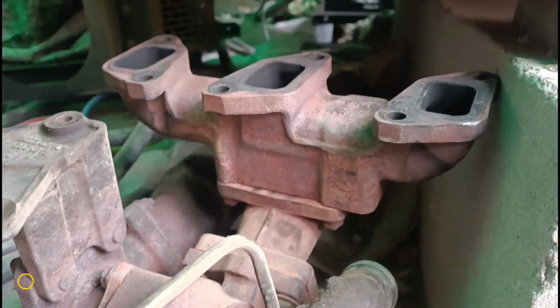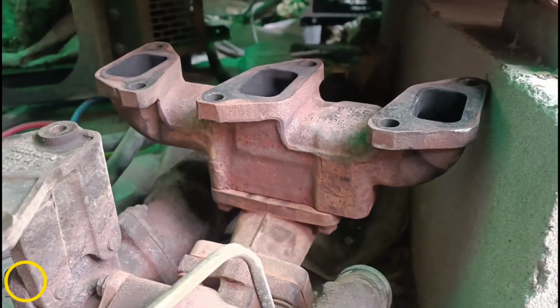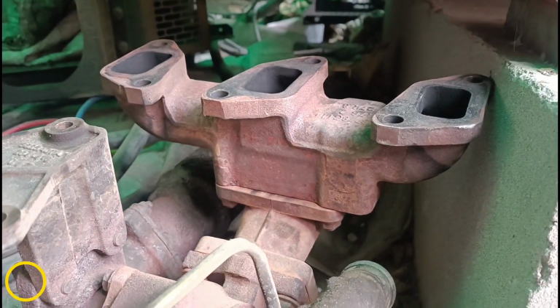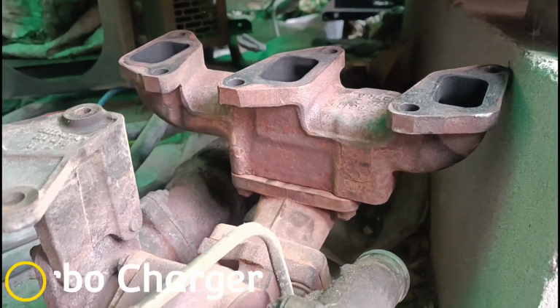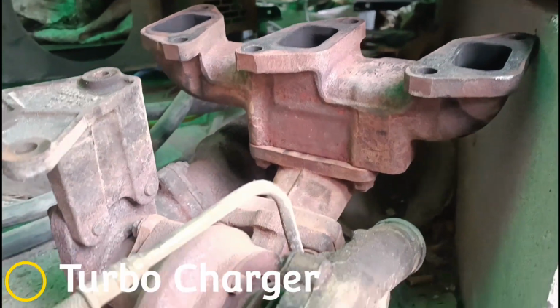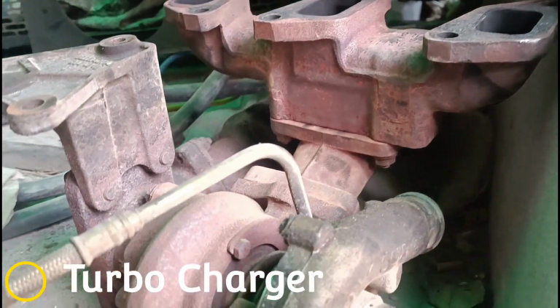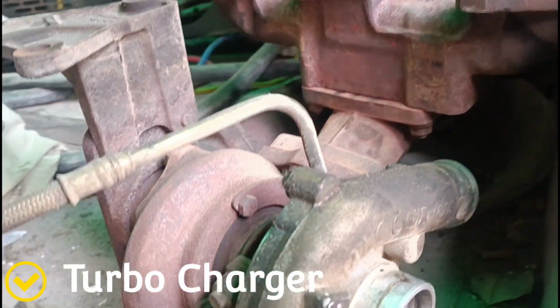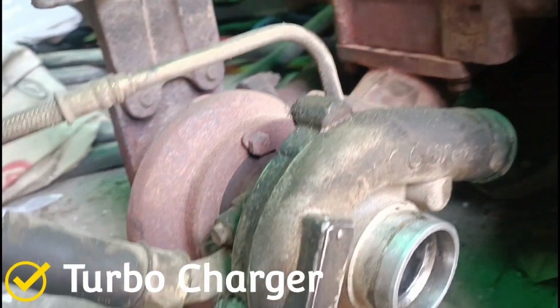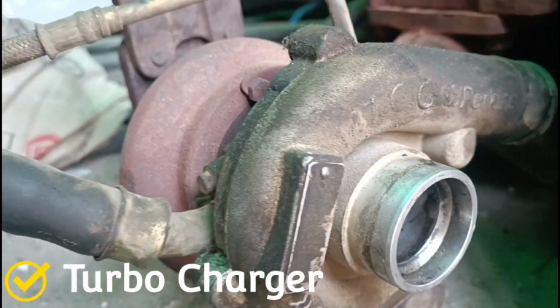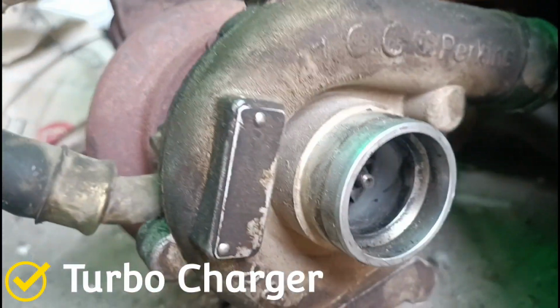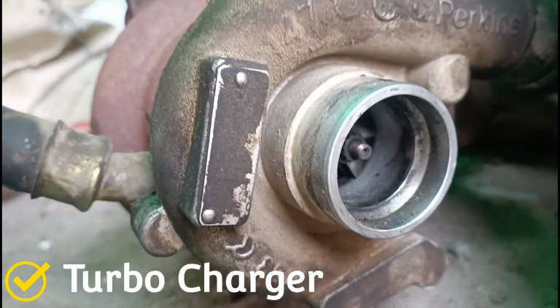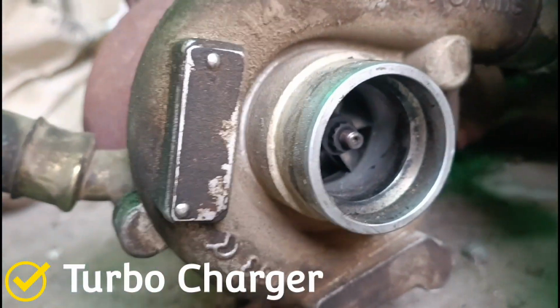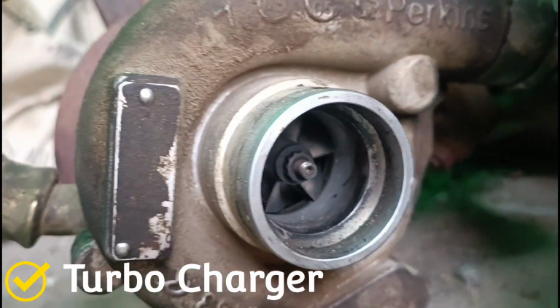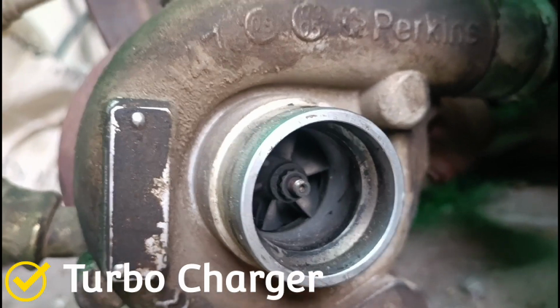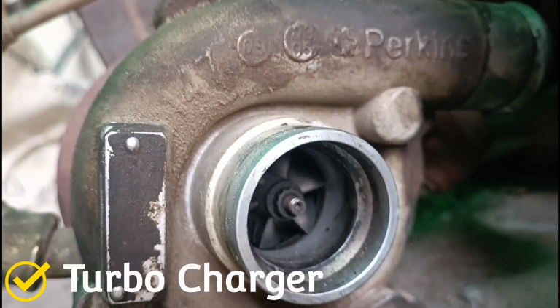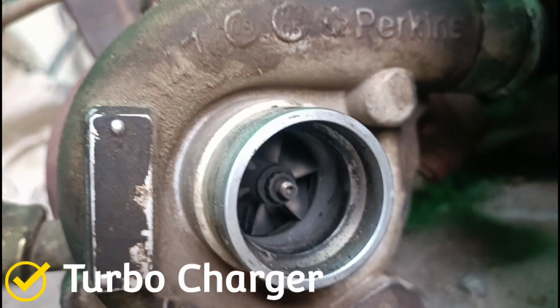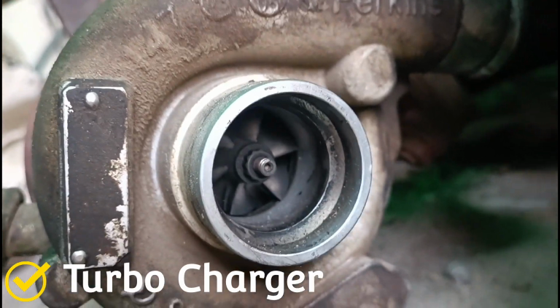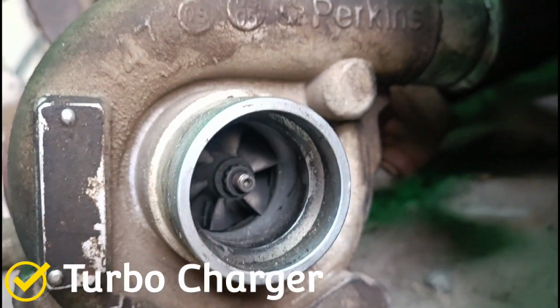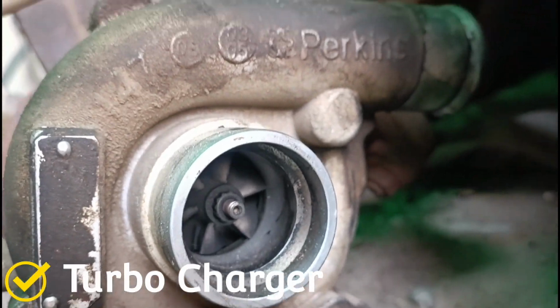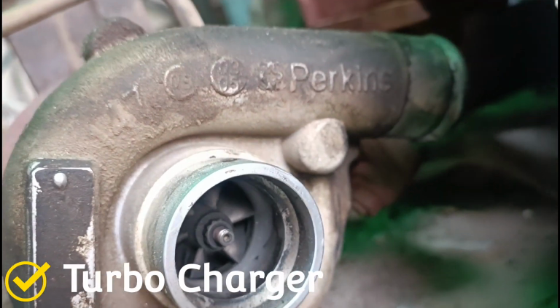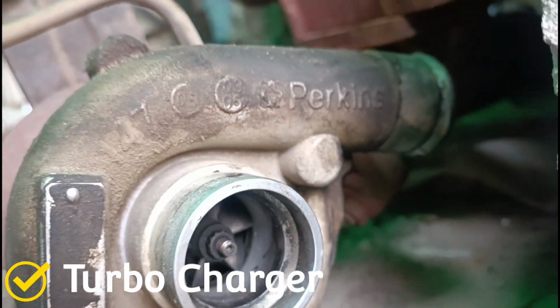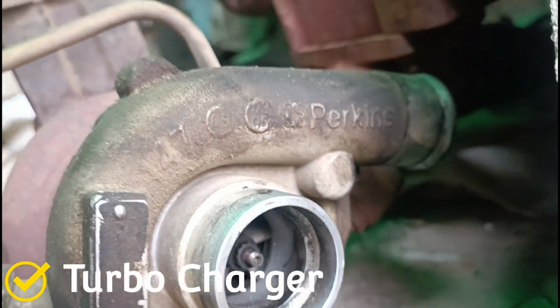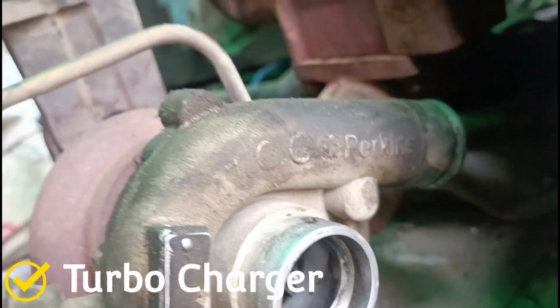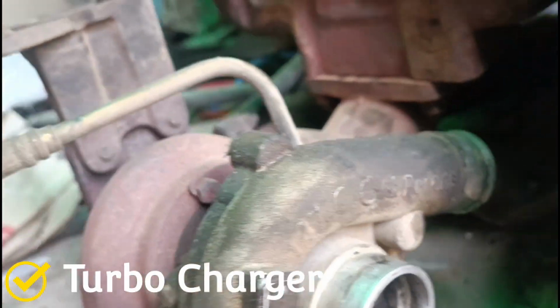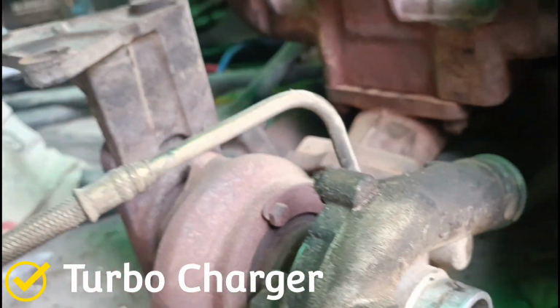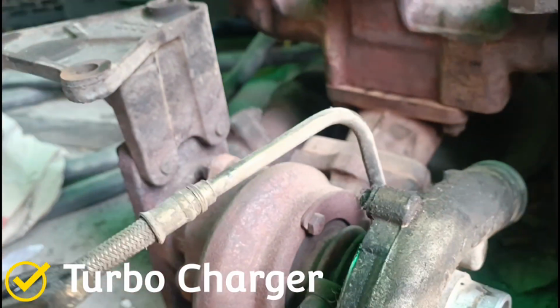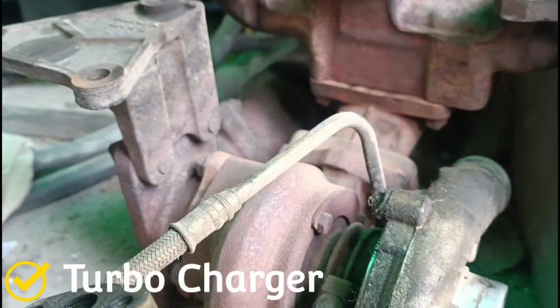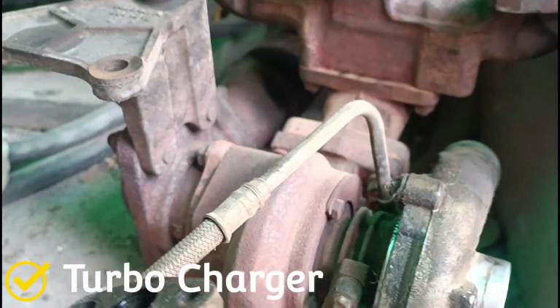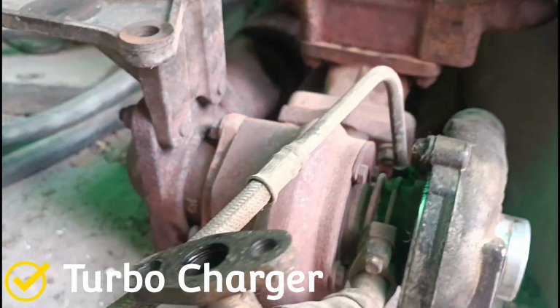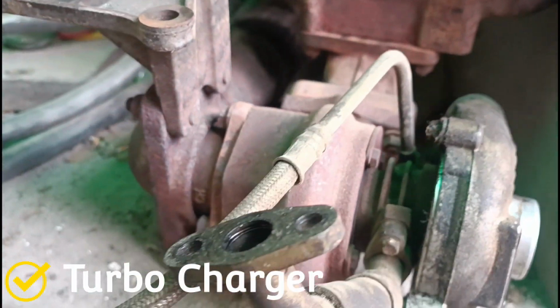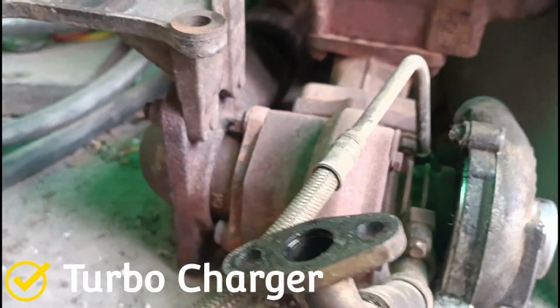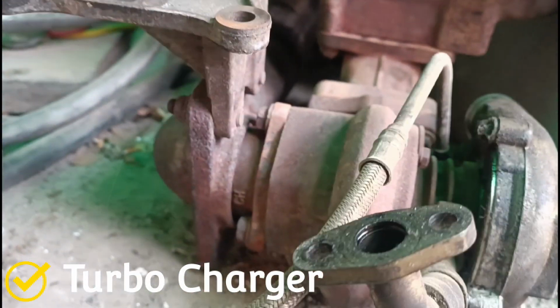This is the turbocharger of the engine. Its function is to take out abnormal pressure in the engine and reduce heat consumption so that the engine runs relaxed.